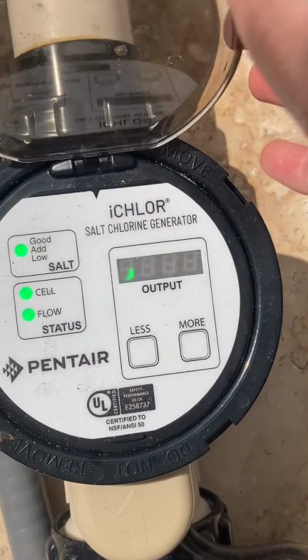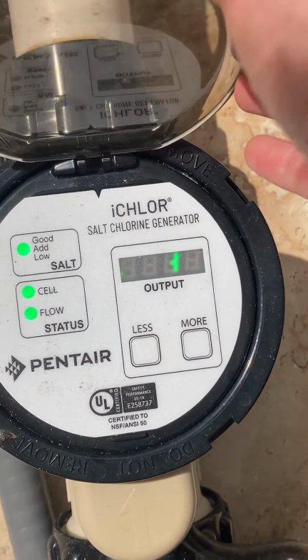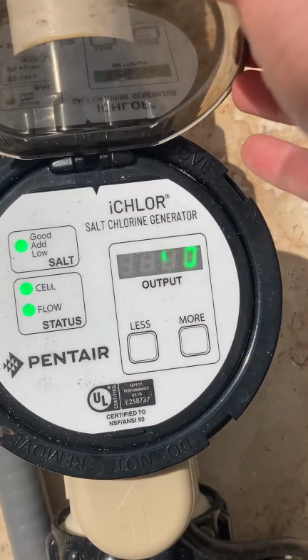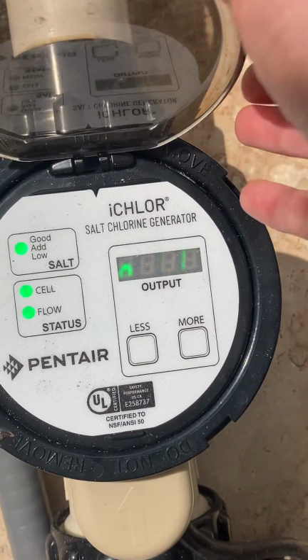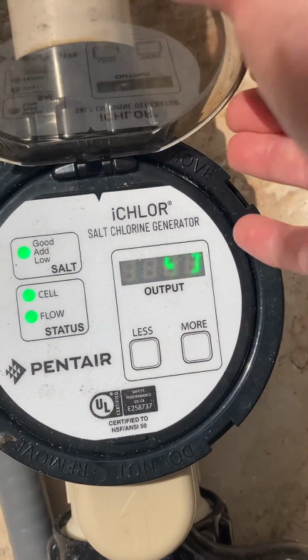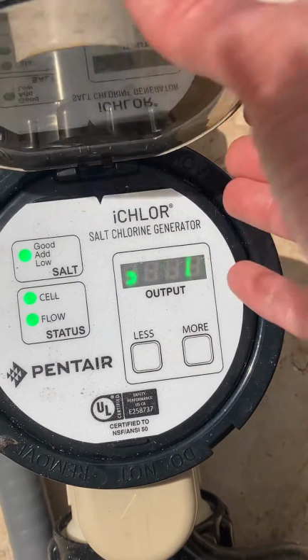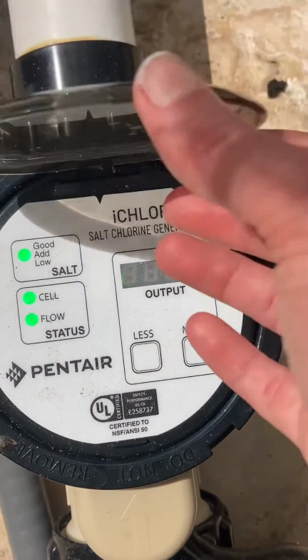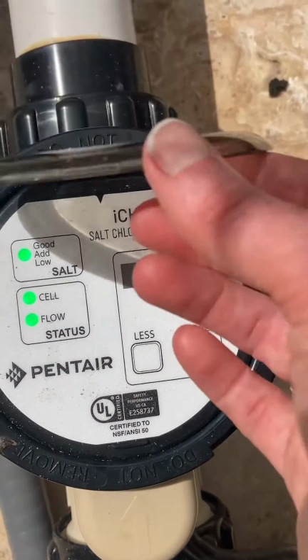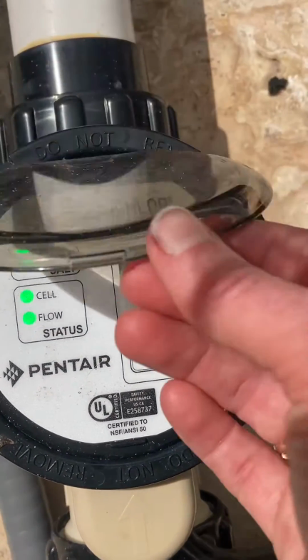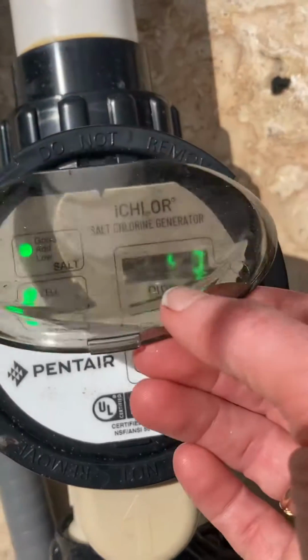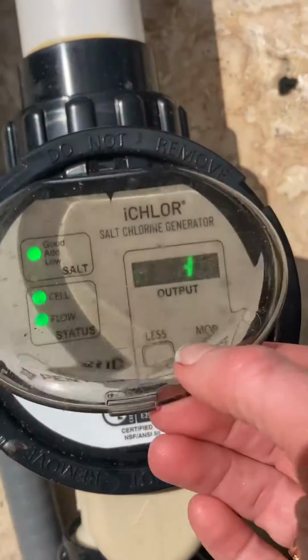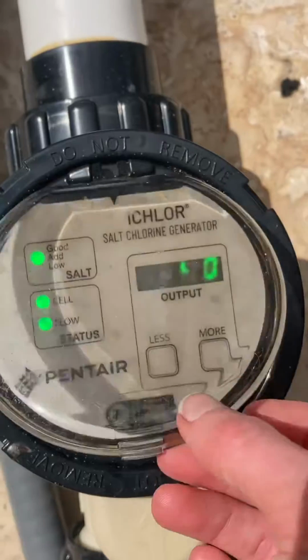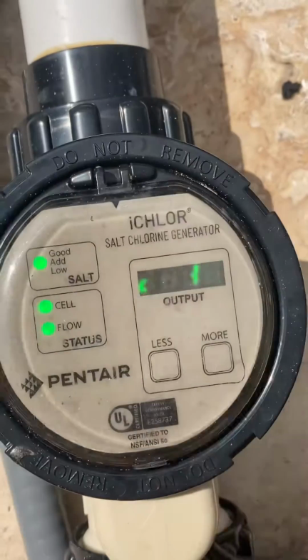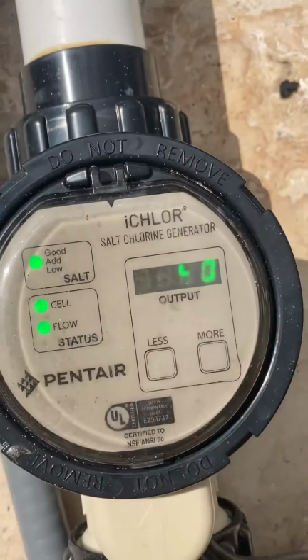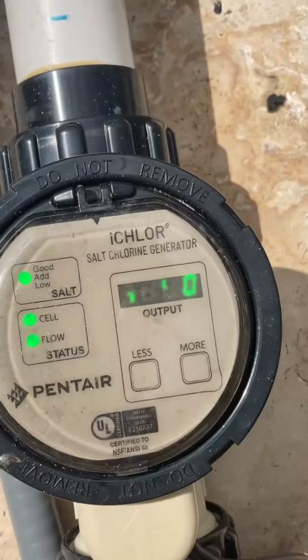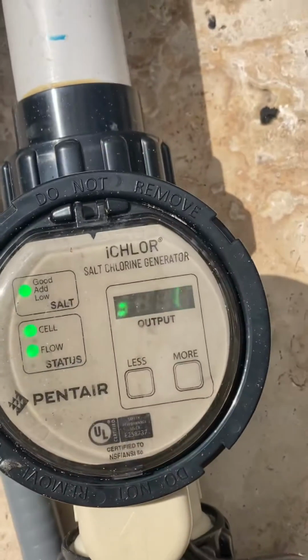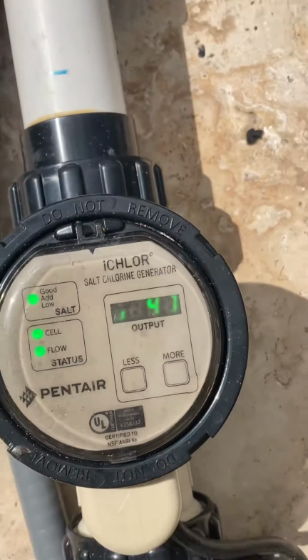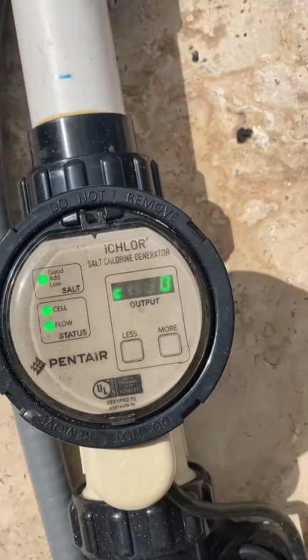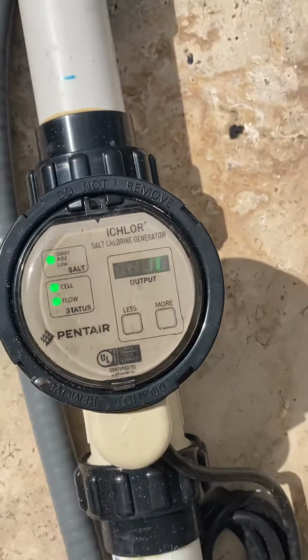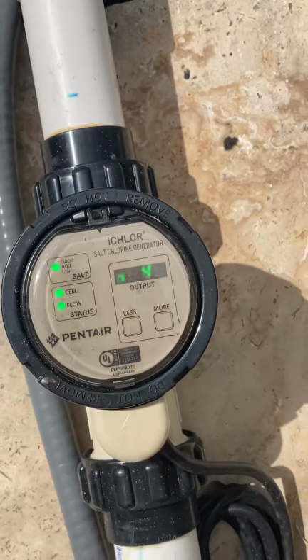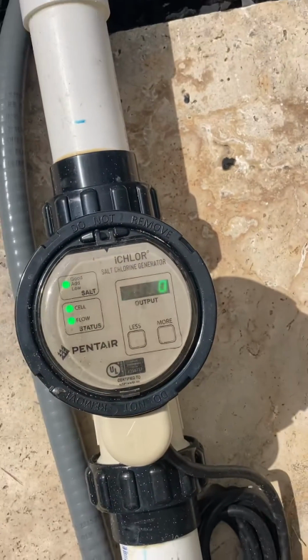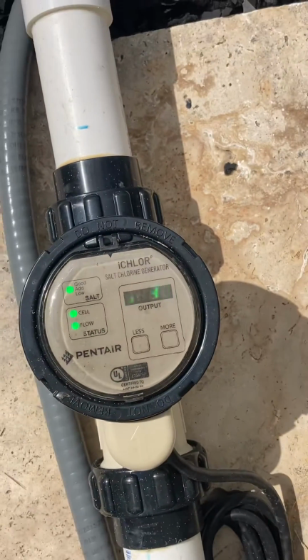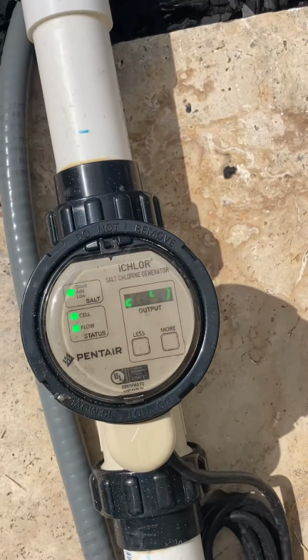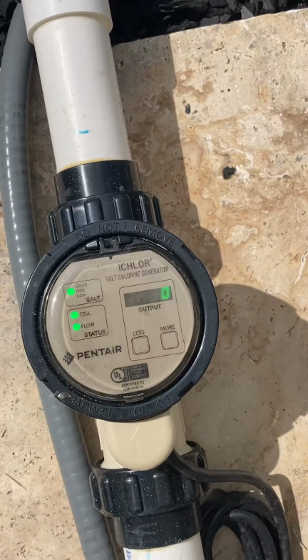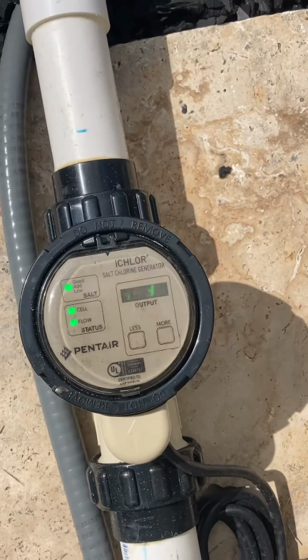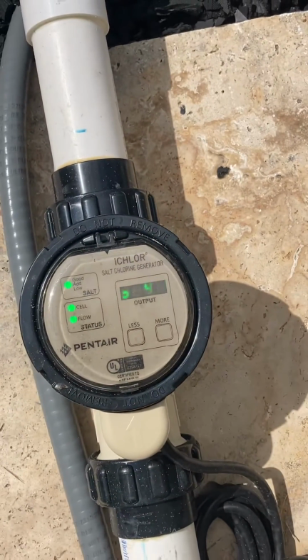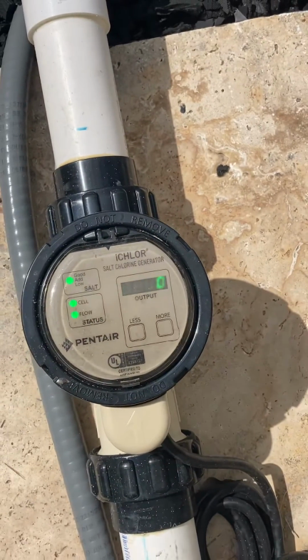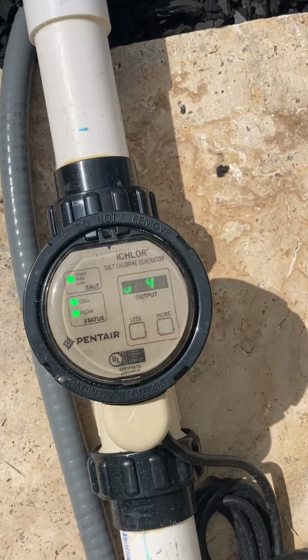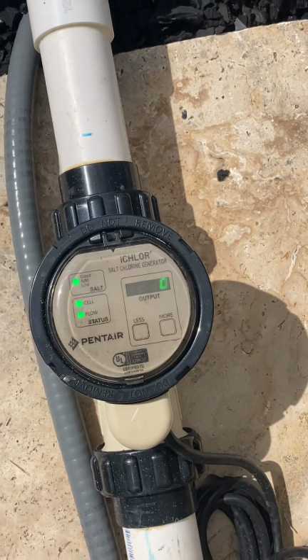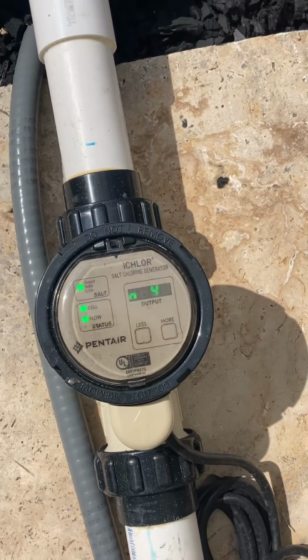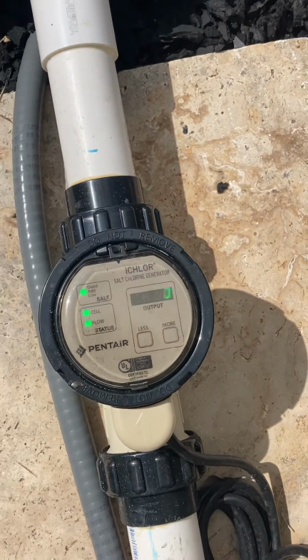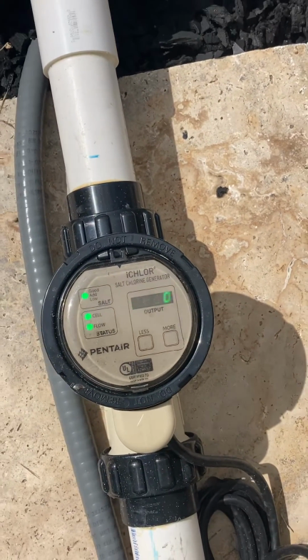Some people put it as low as 20, and I think that's more for screened-in pools.